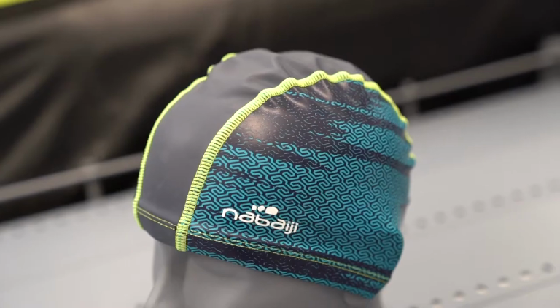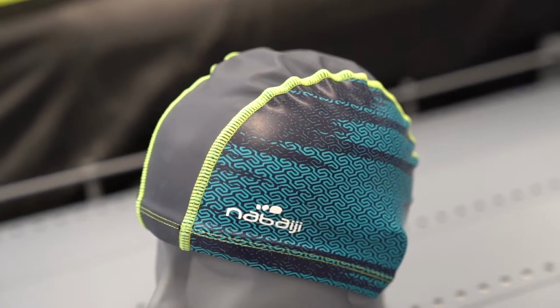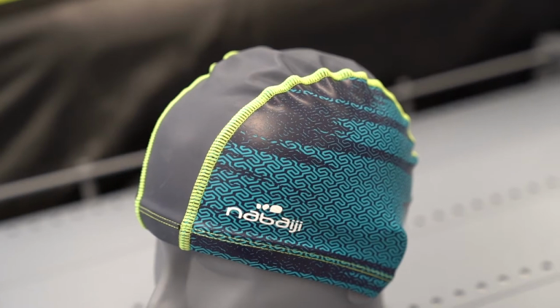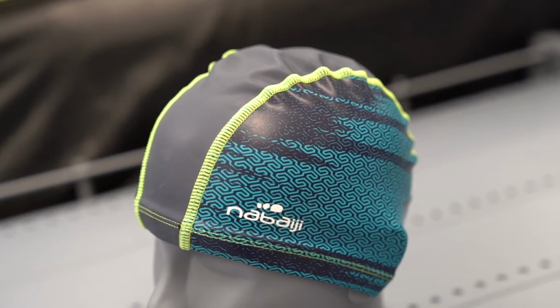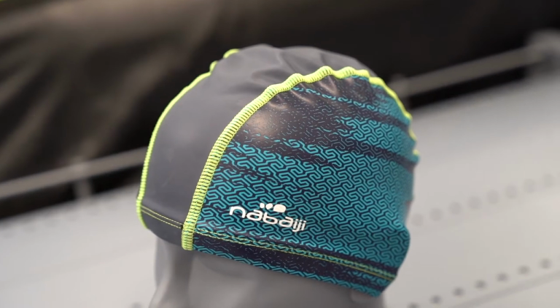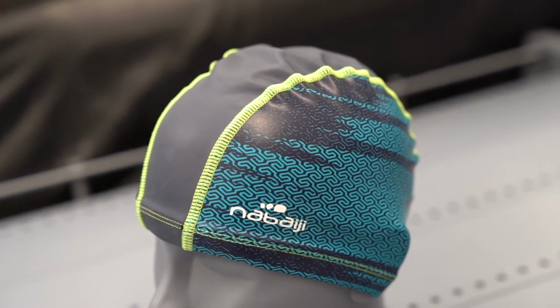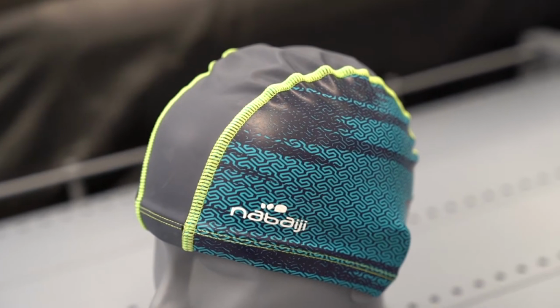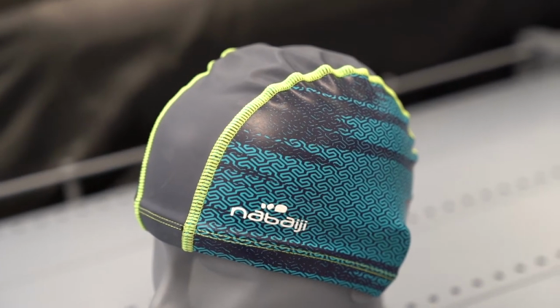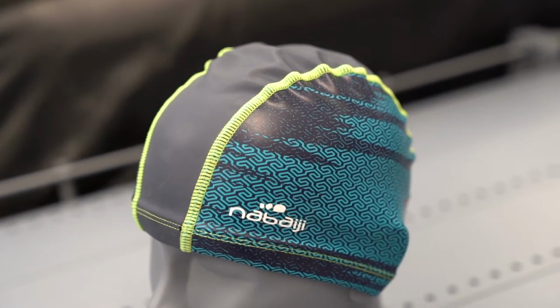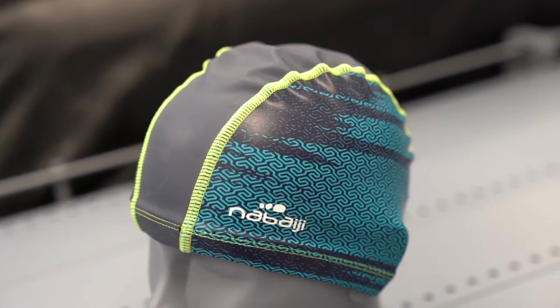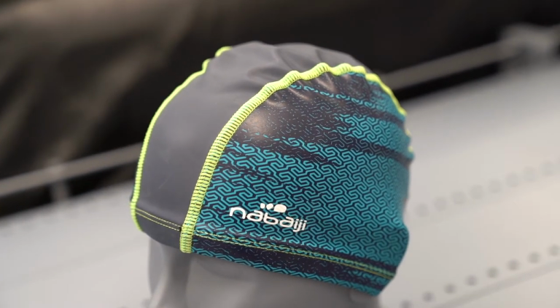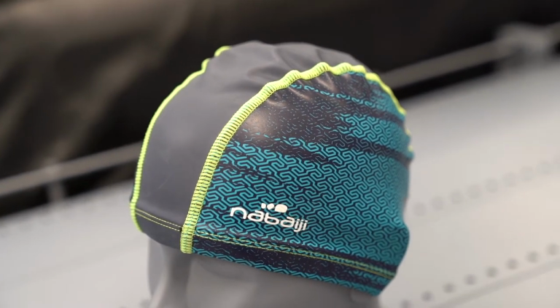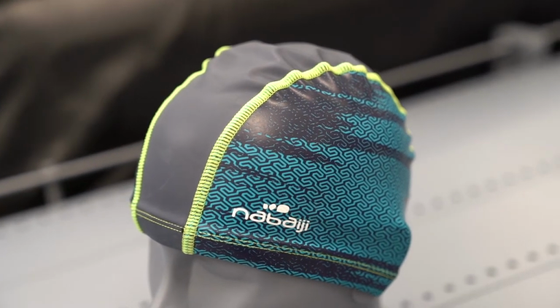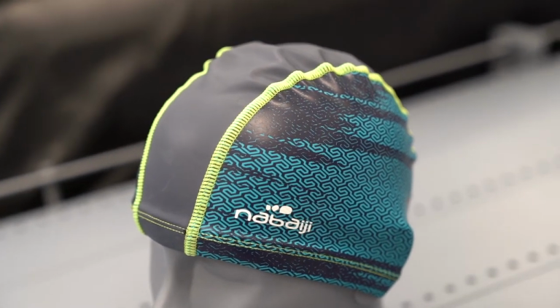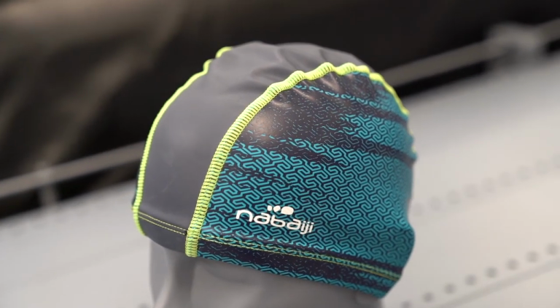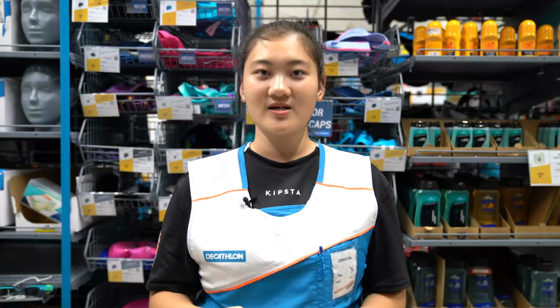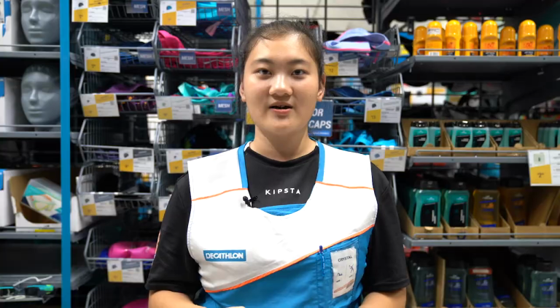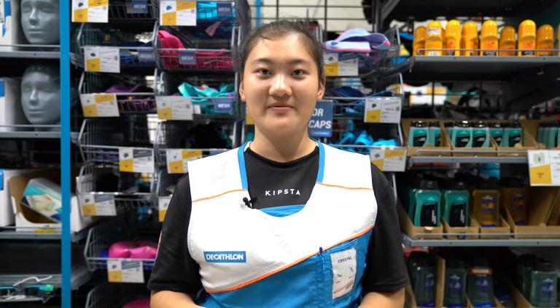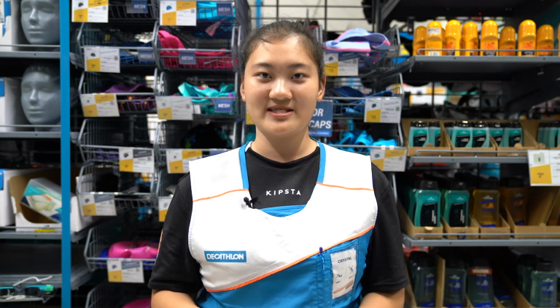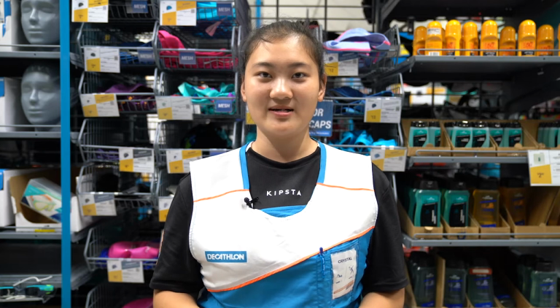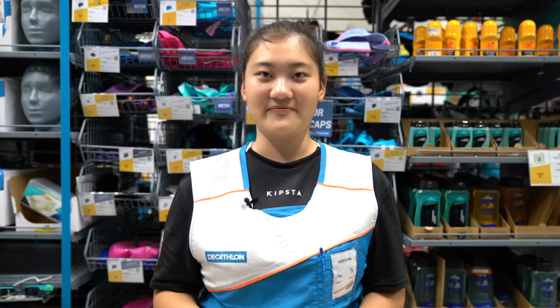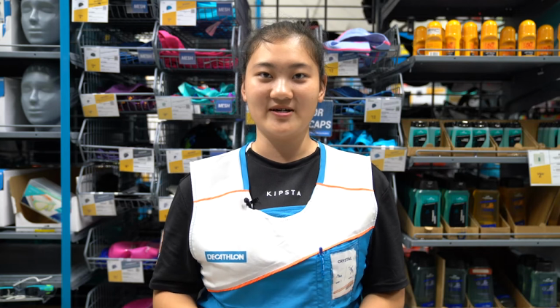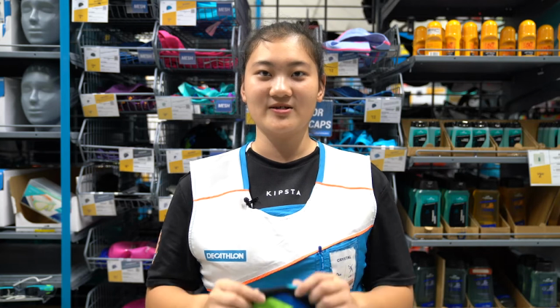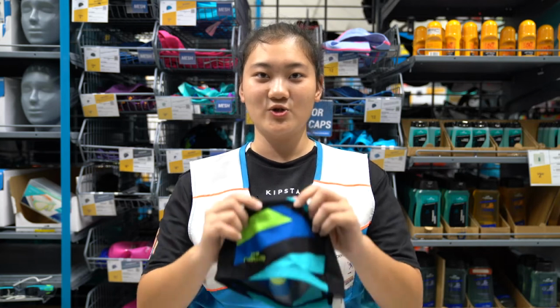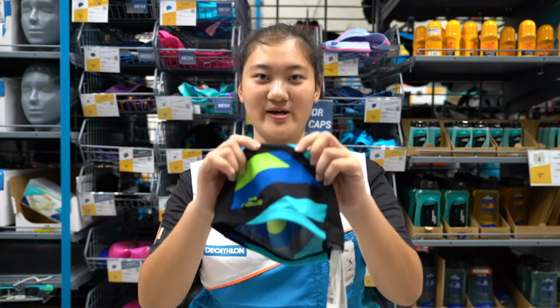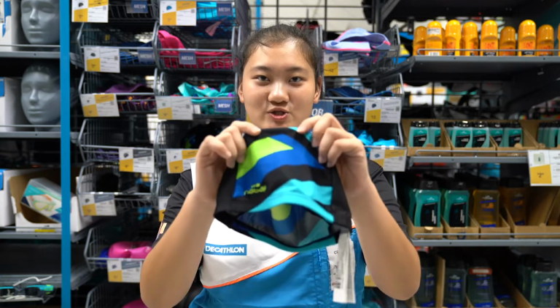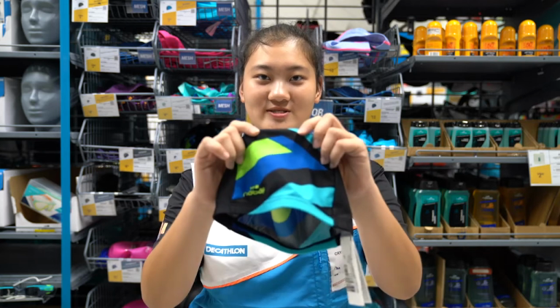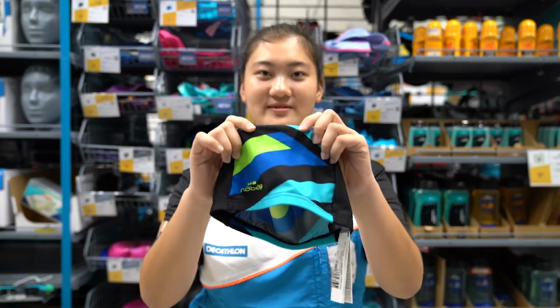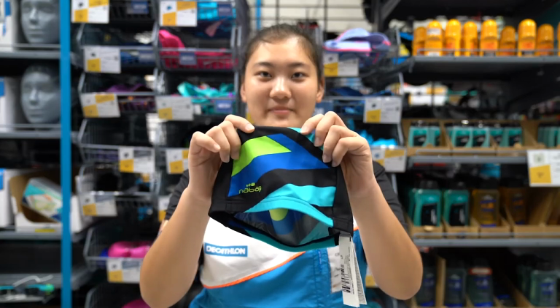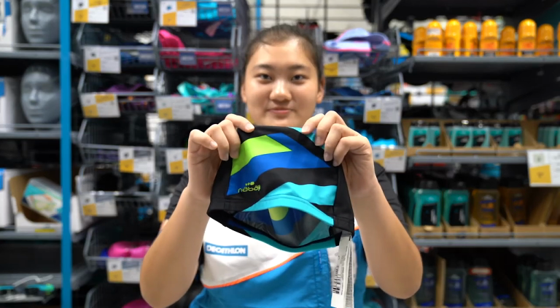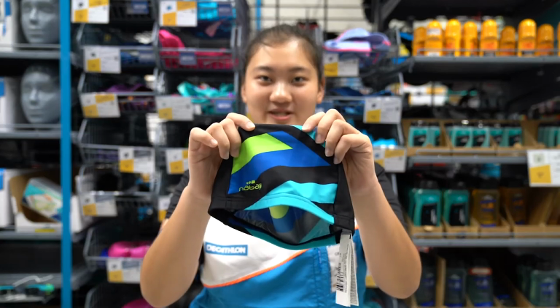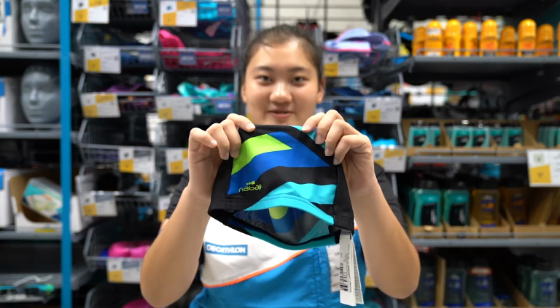We have three different materials for swim caps. For maximum comfort, you may choose the mesh material.